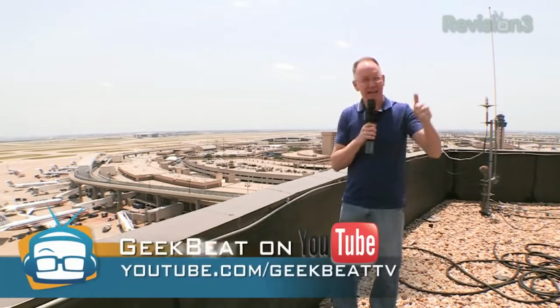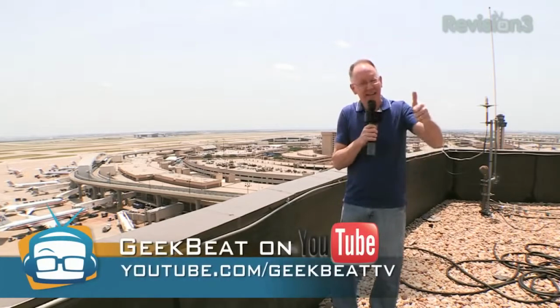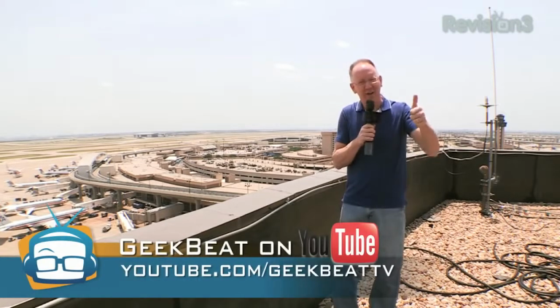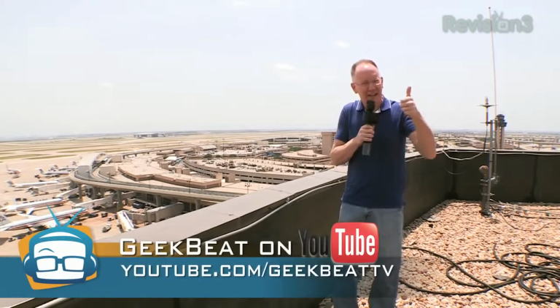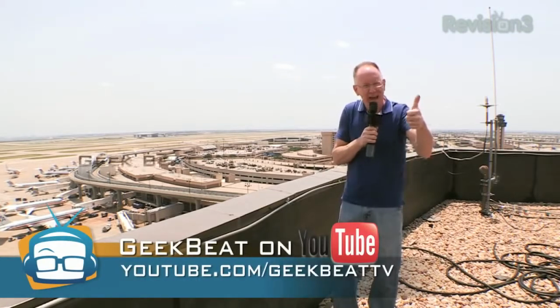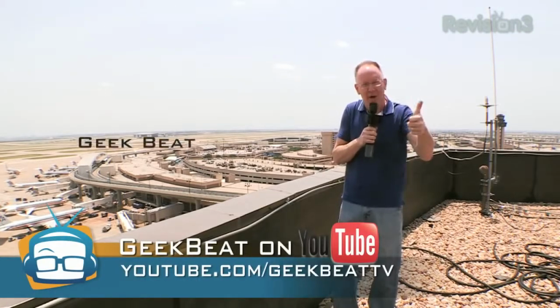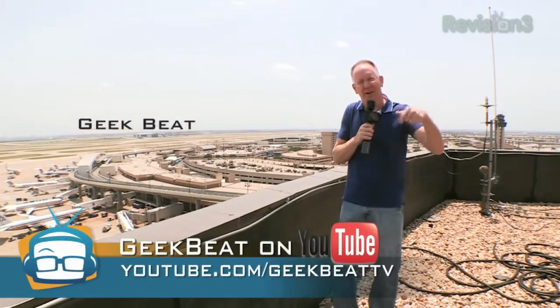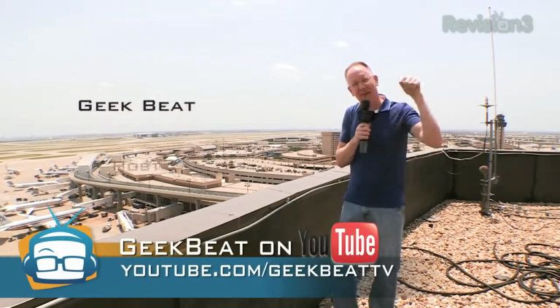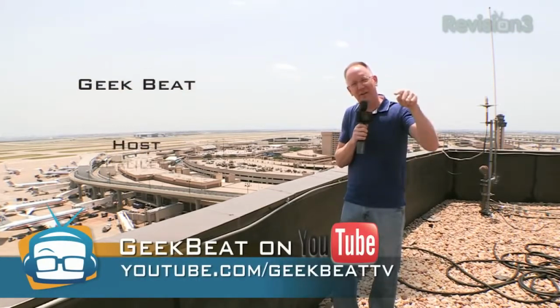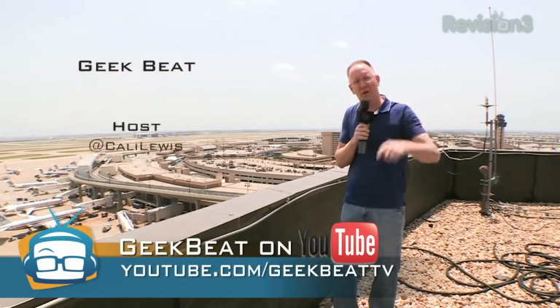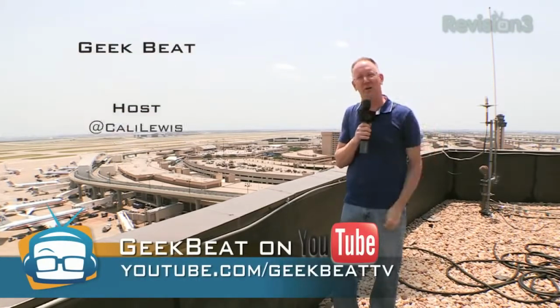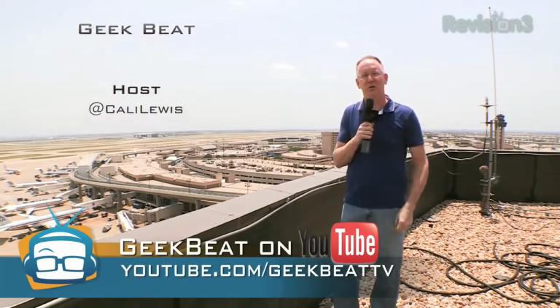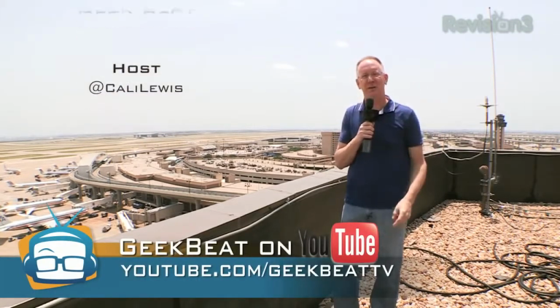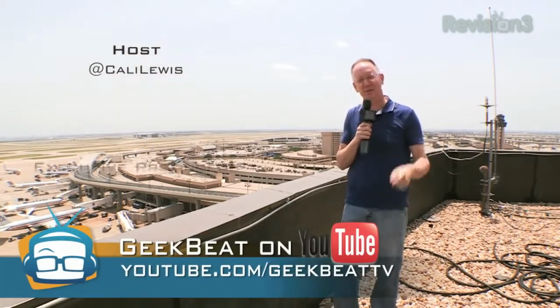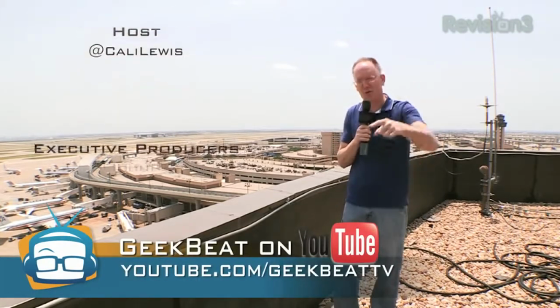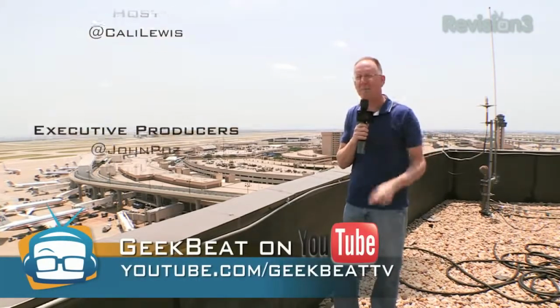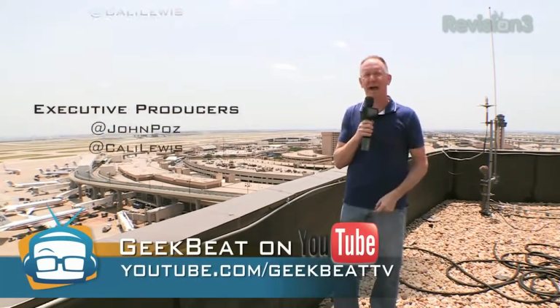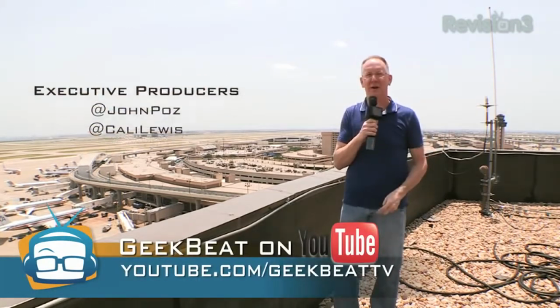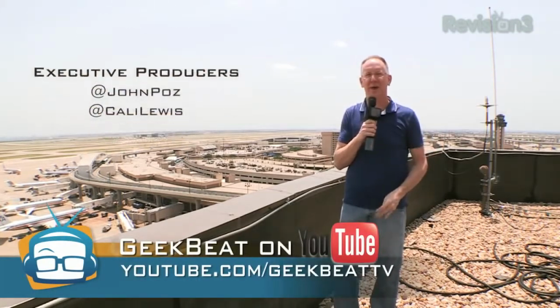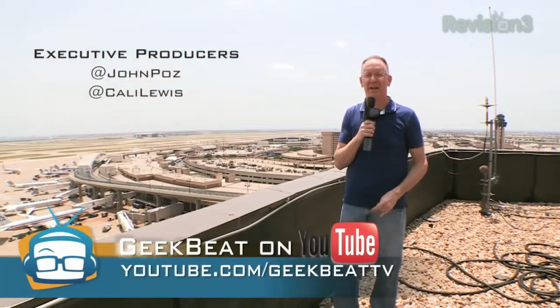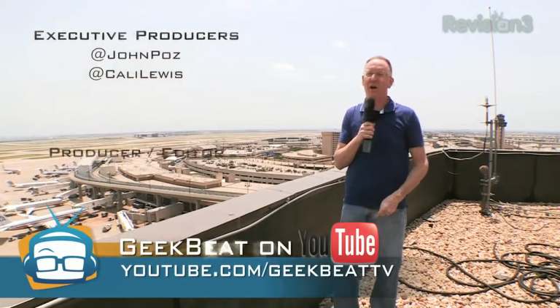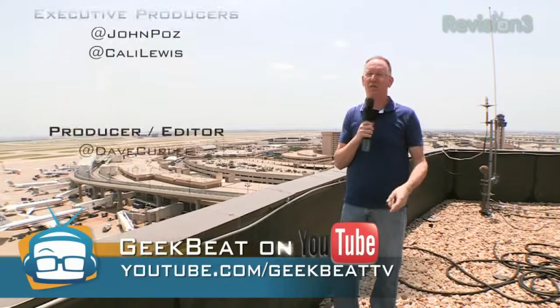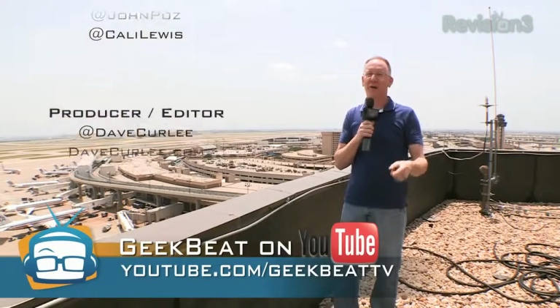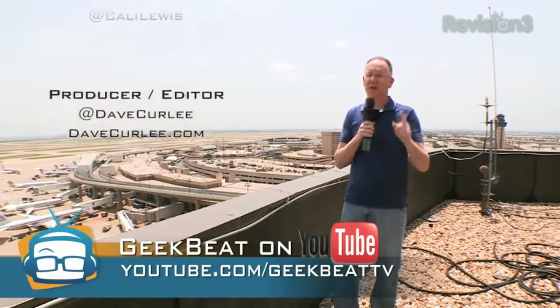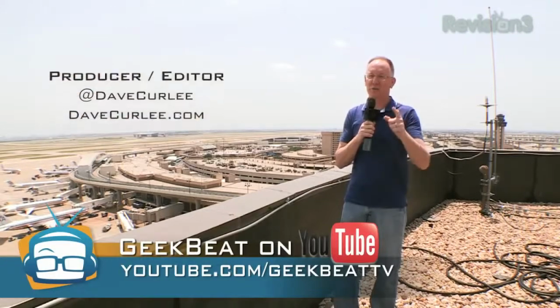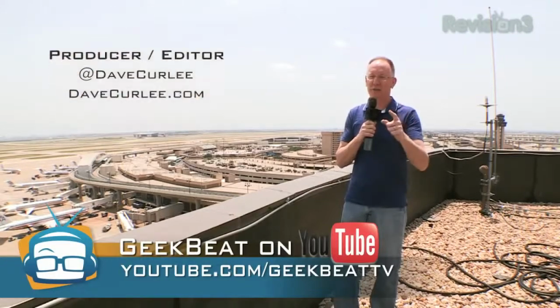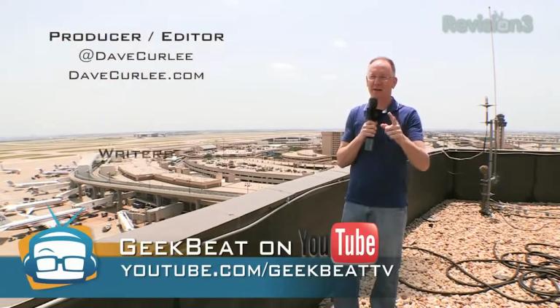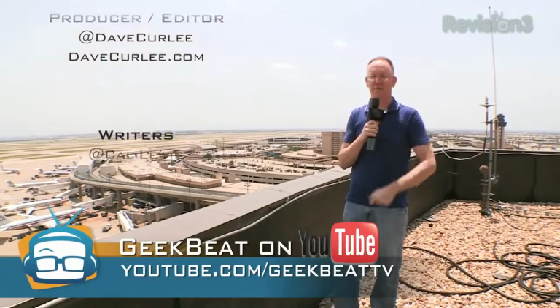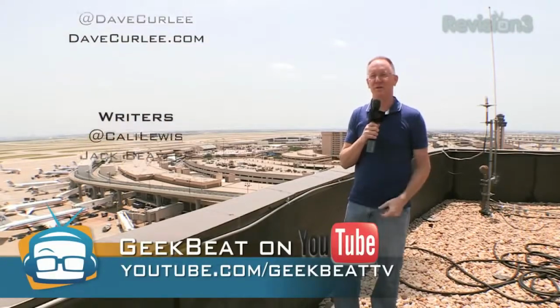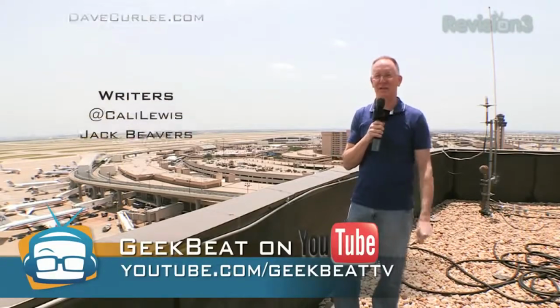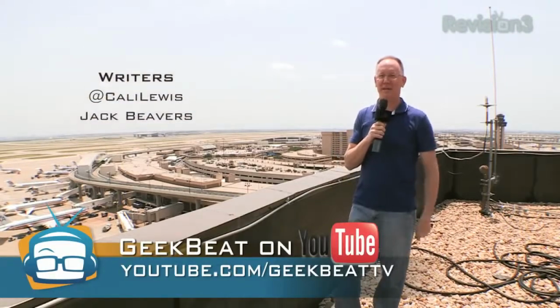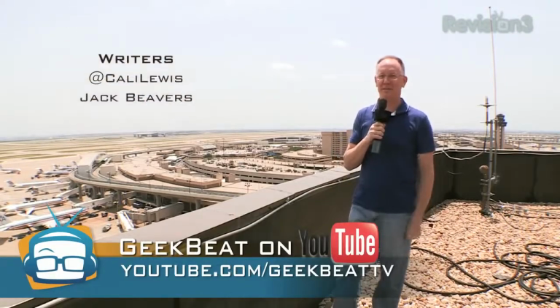Hit the like button on the video on YouTube and subscribe if you haven't already at YouTube.com/GeekBTV.